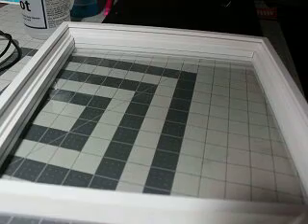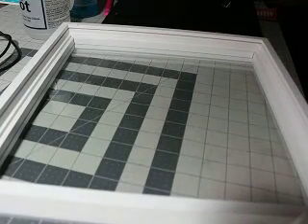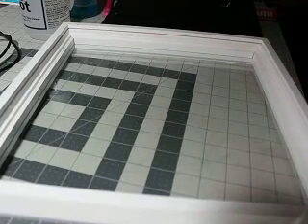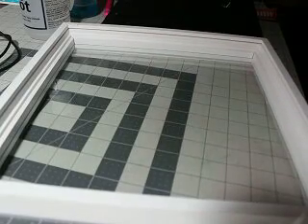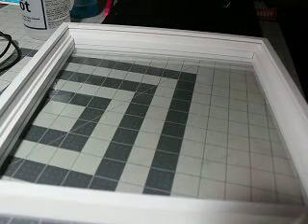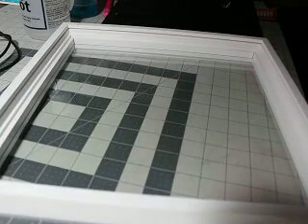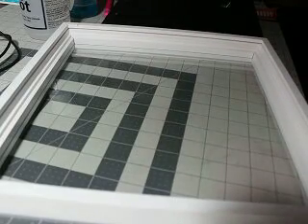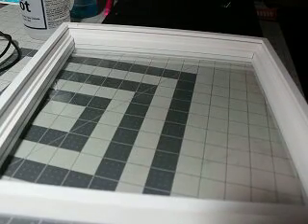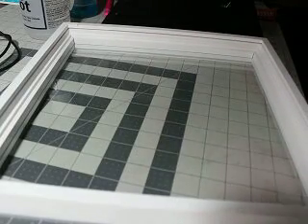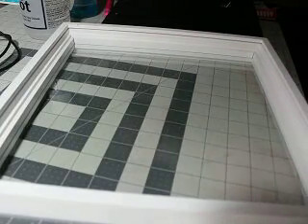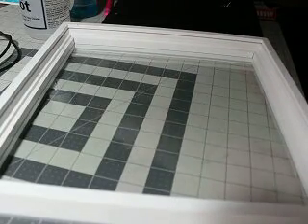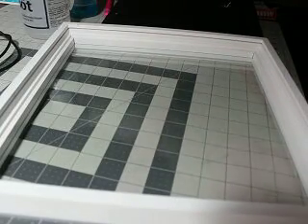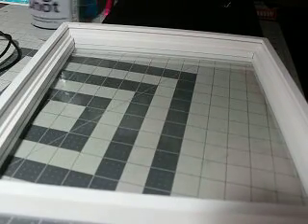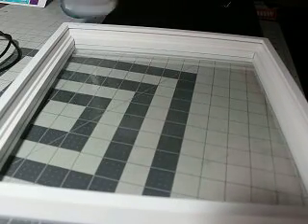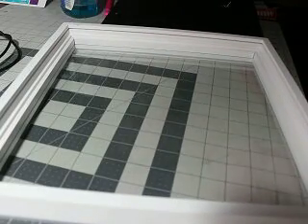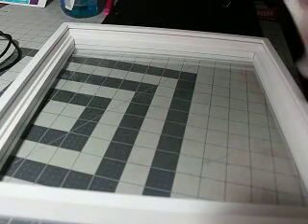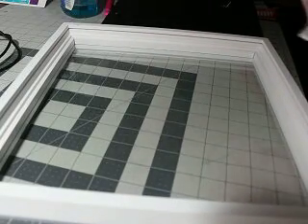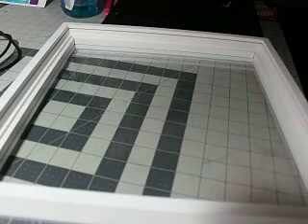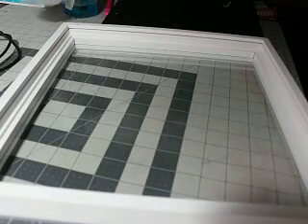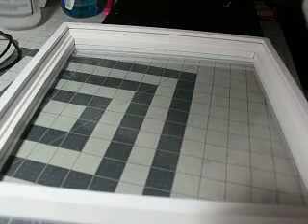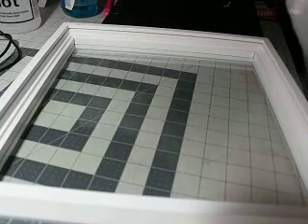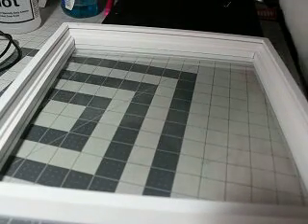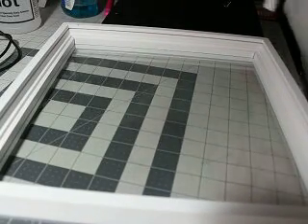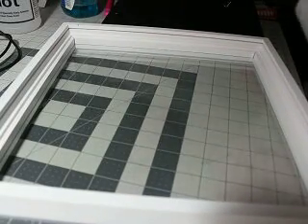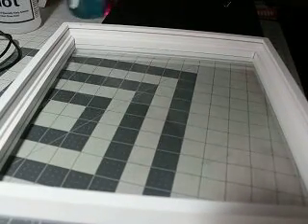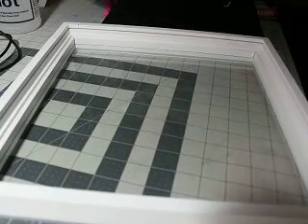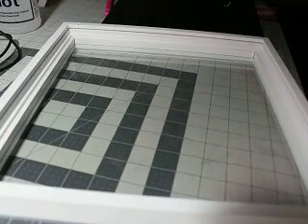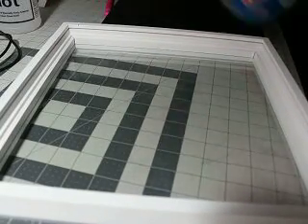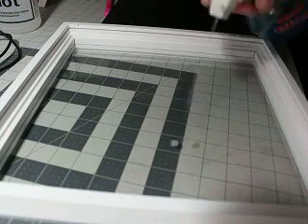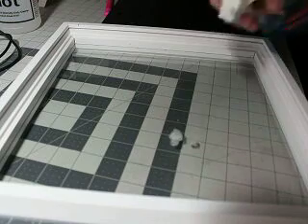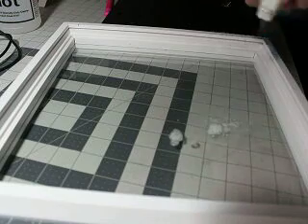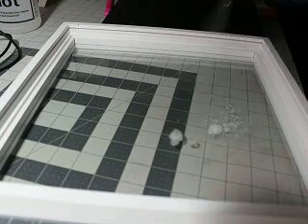Hey everybody, this is Jen from Scan and Cut Jam Sessions and Scan and Cut Canvas and Scal Help on Facebook.